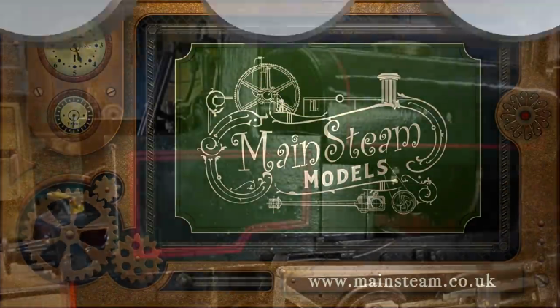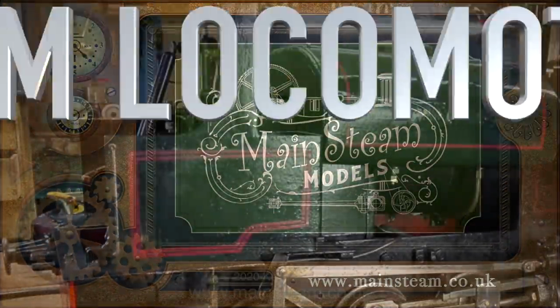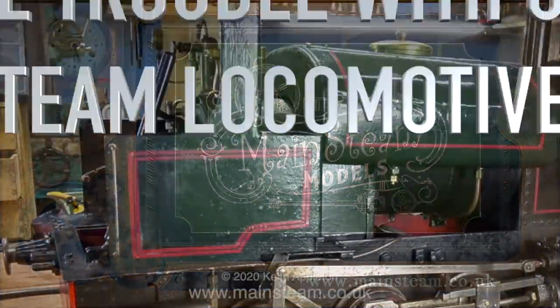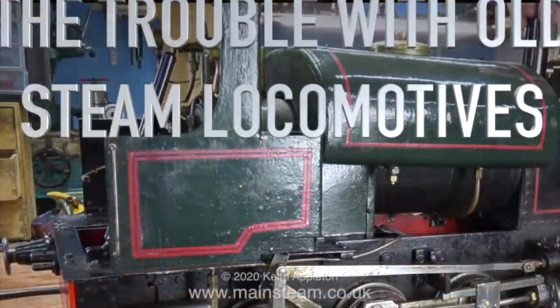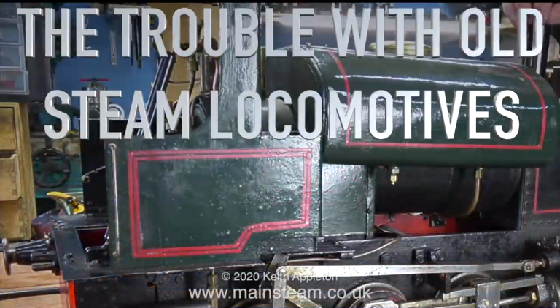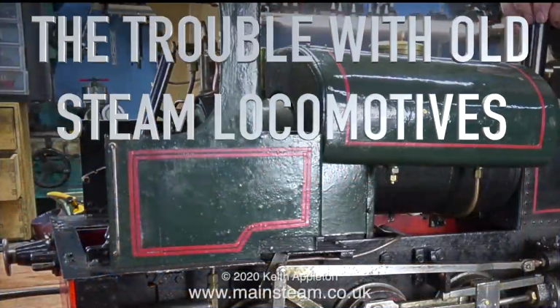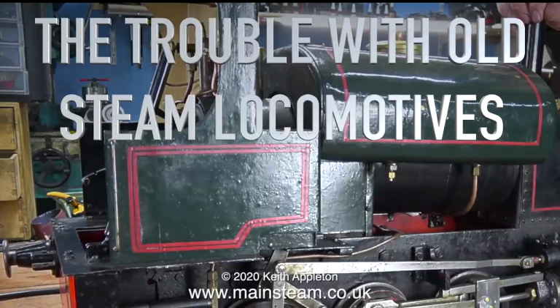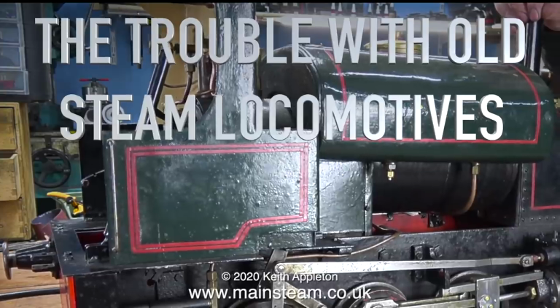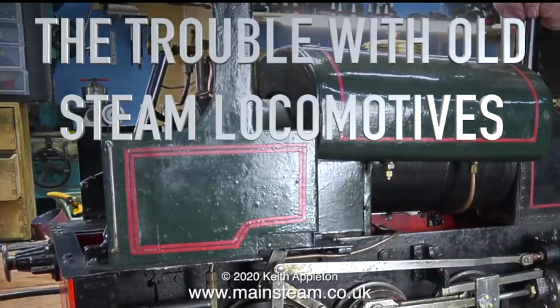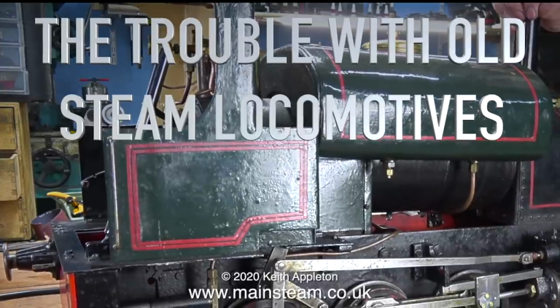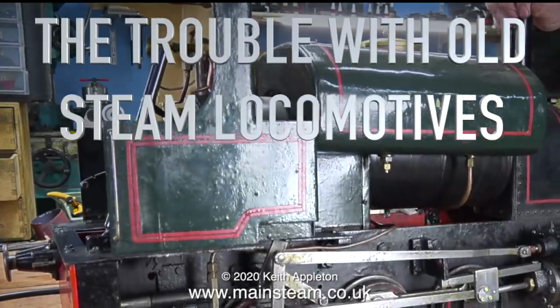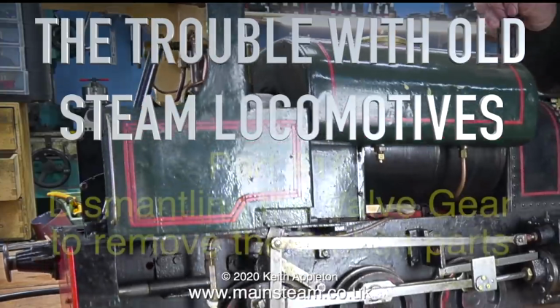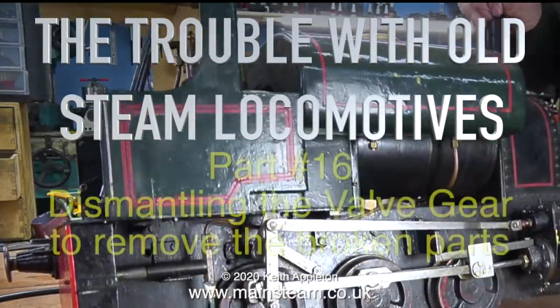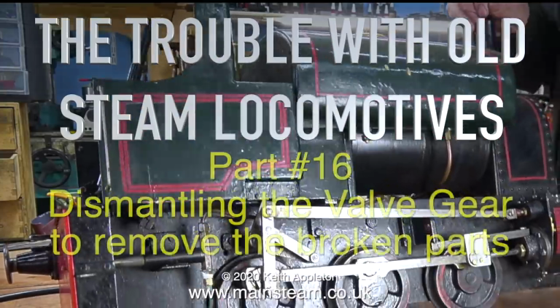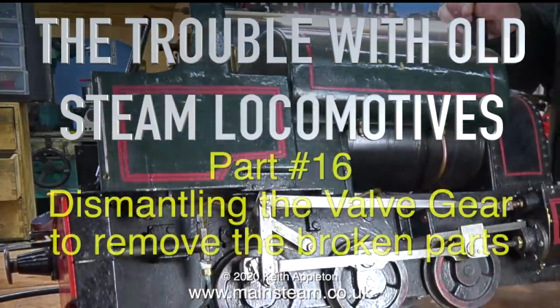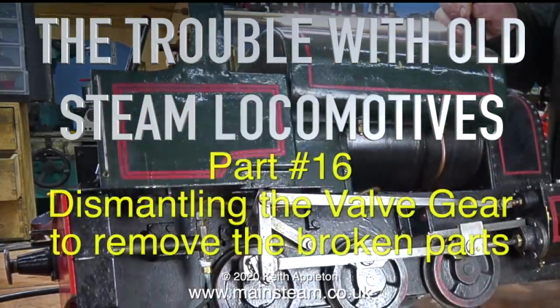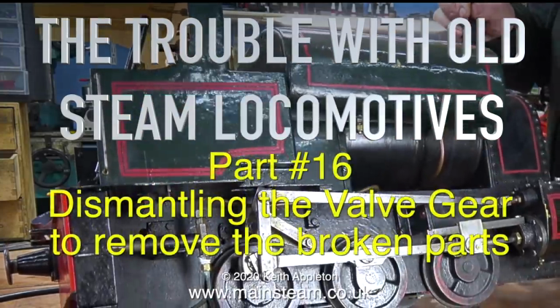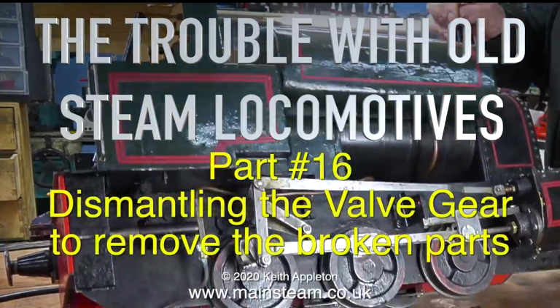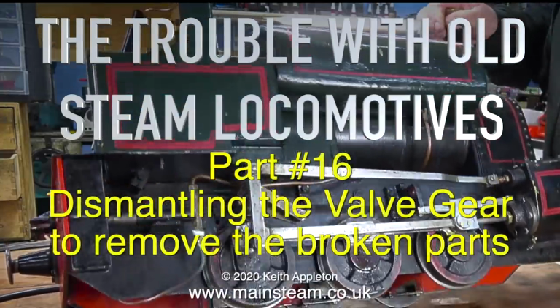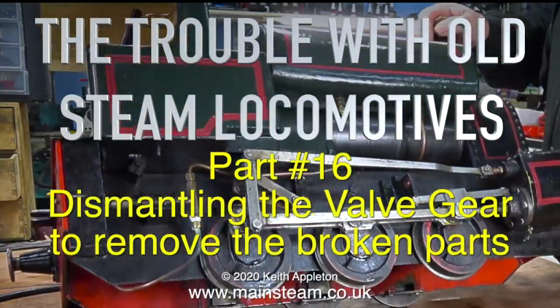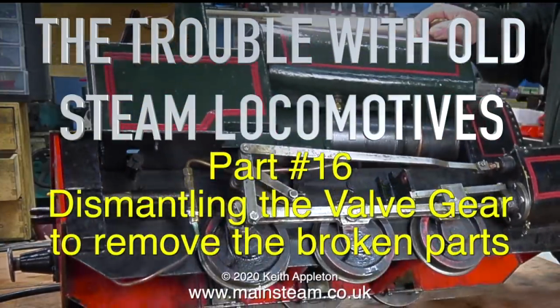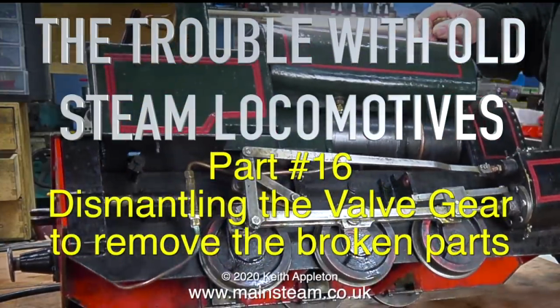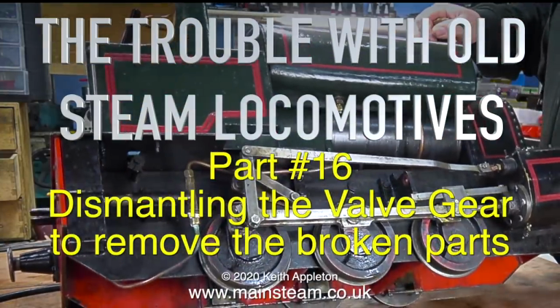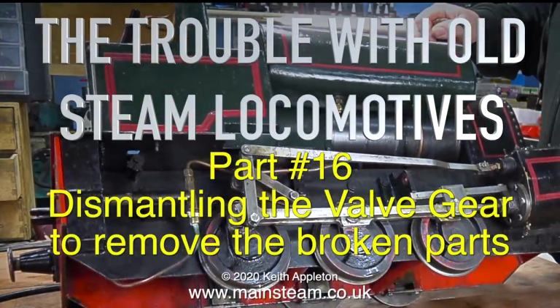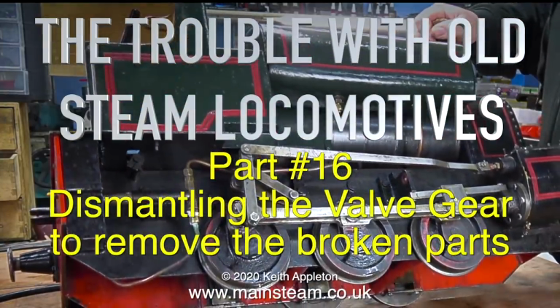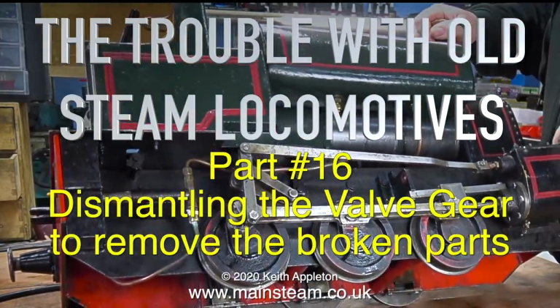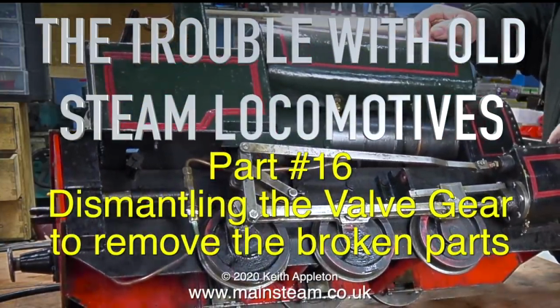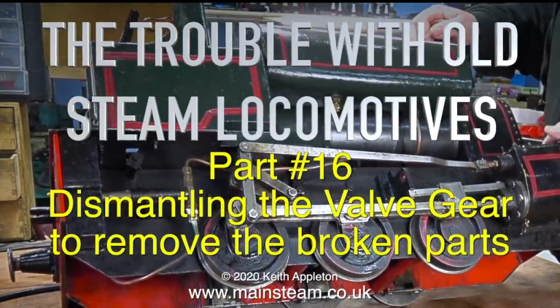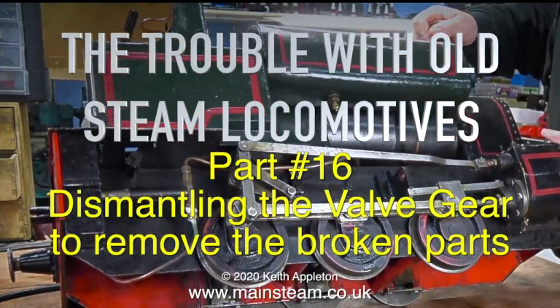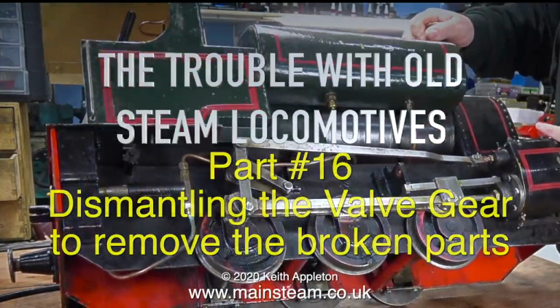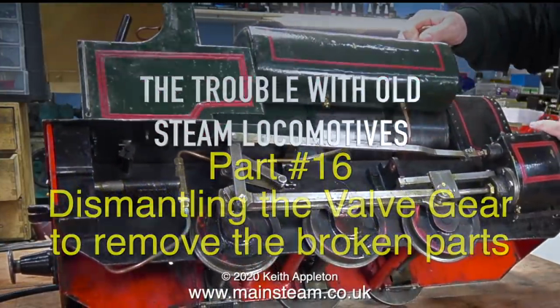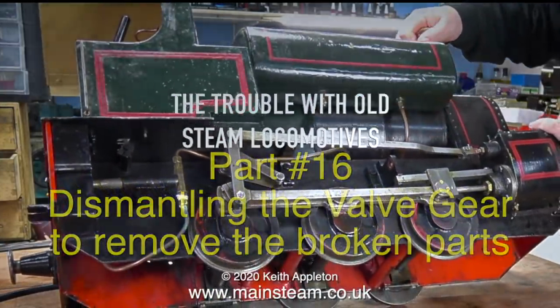The trouble with old steam locomotives, part 16: dismantling the valve gear to remove the broken parts.